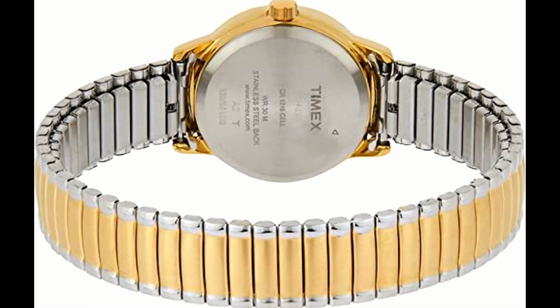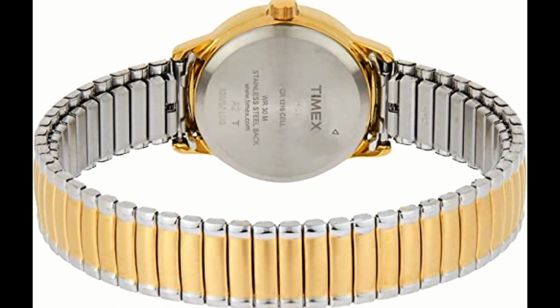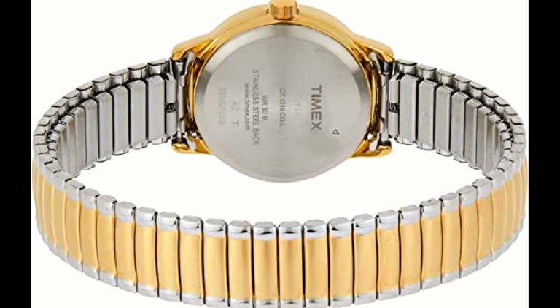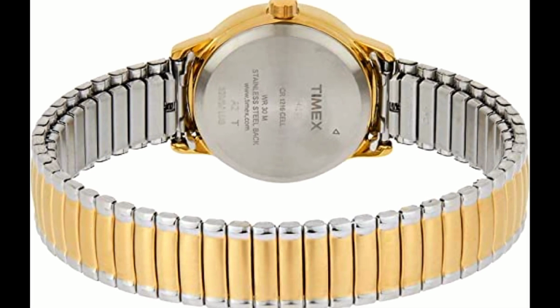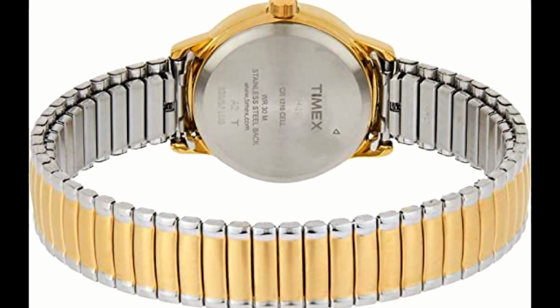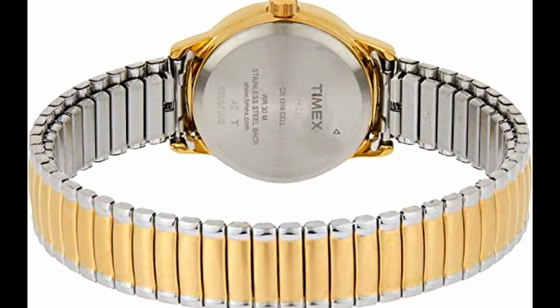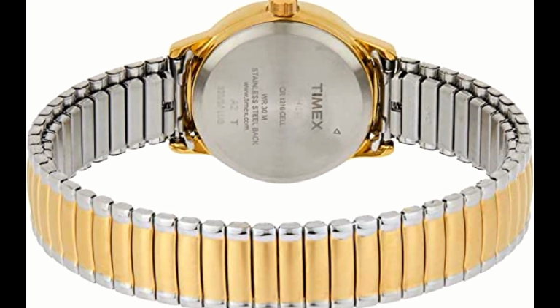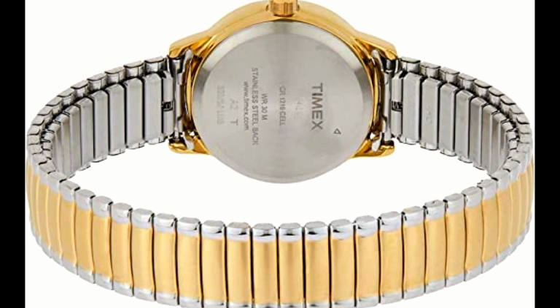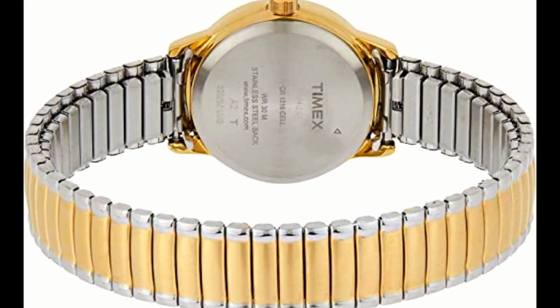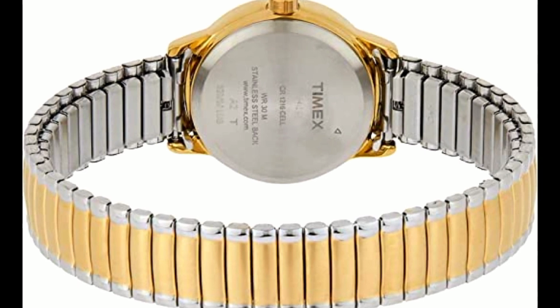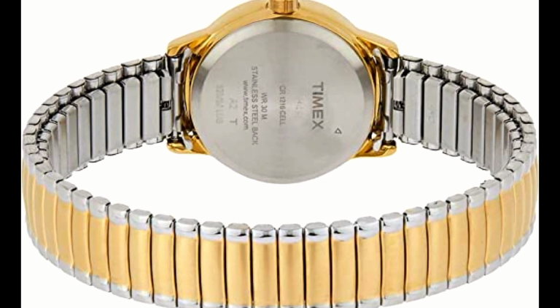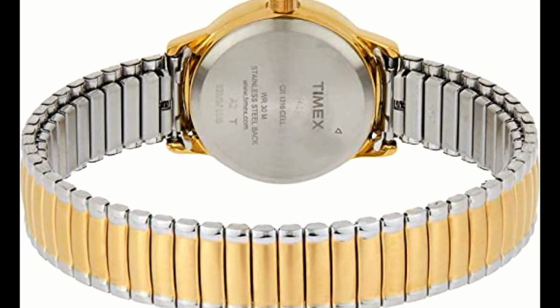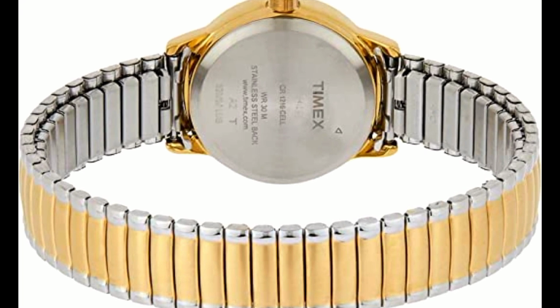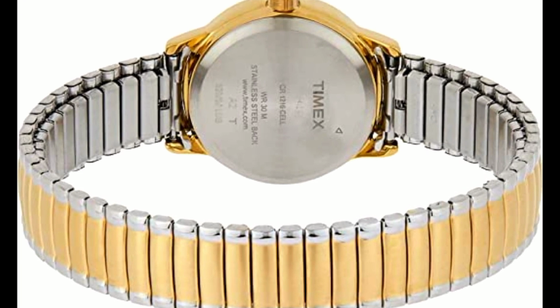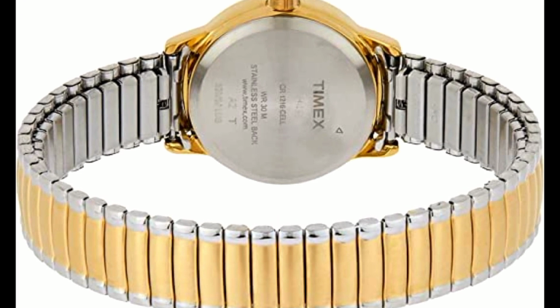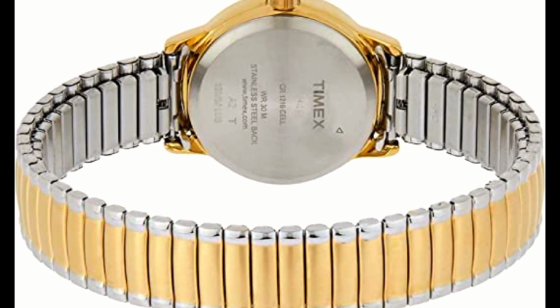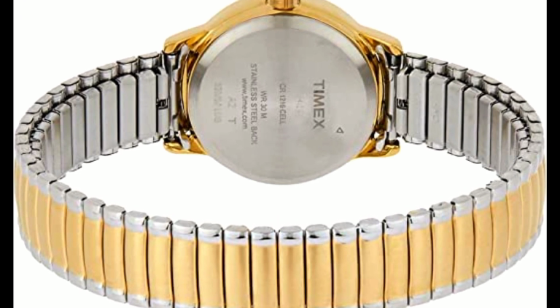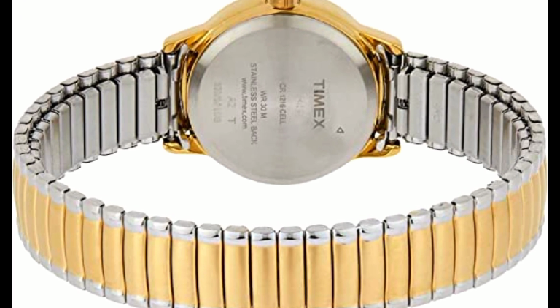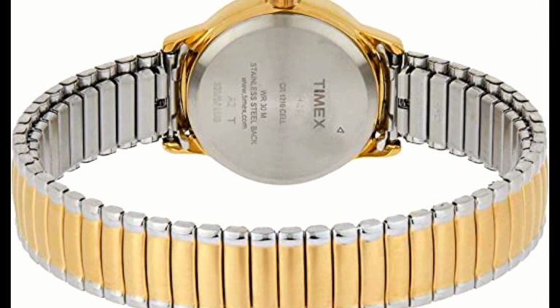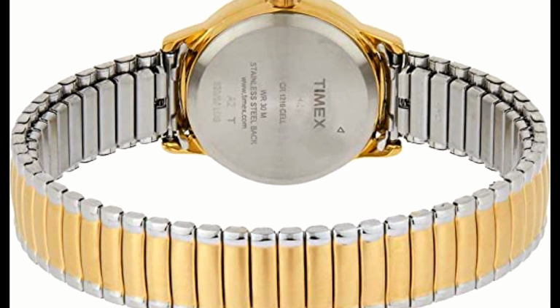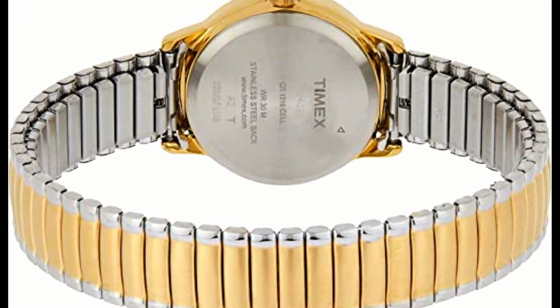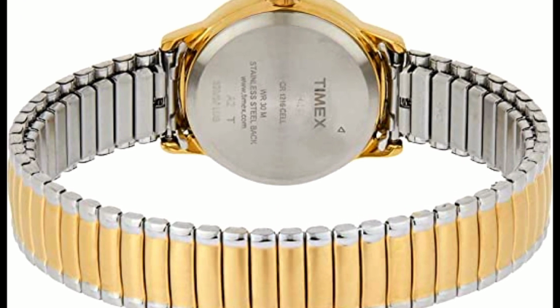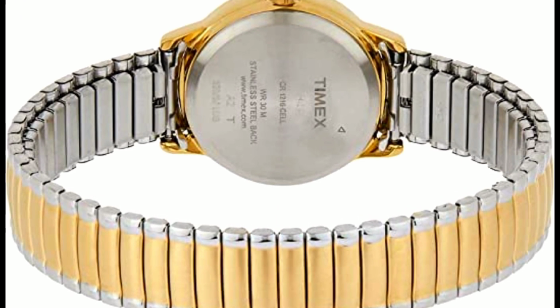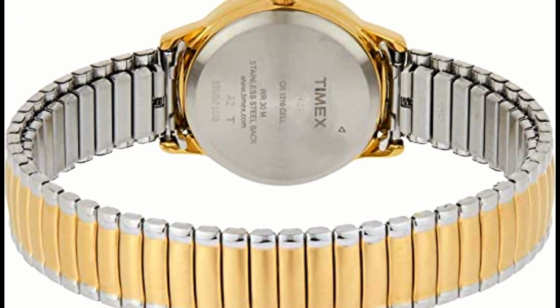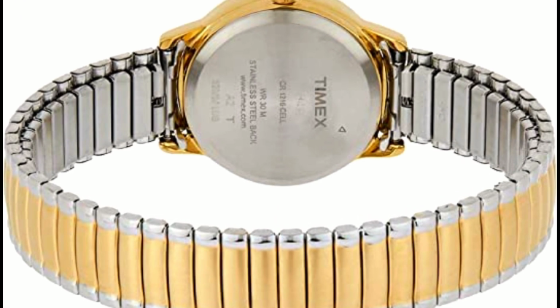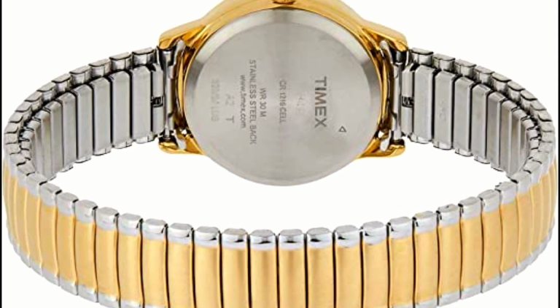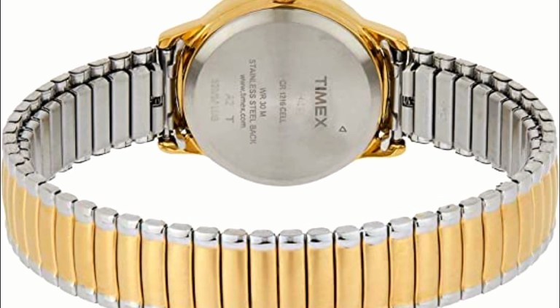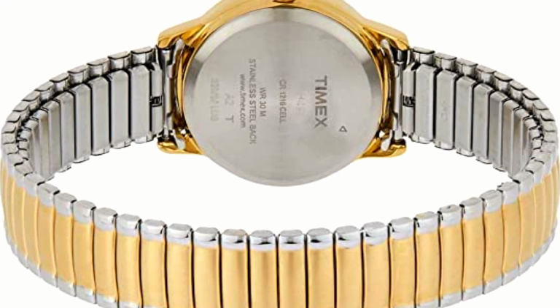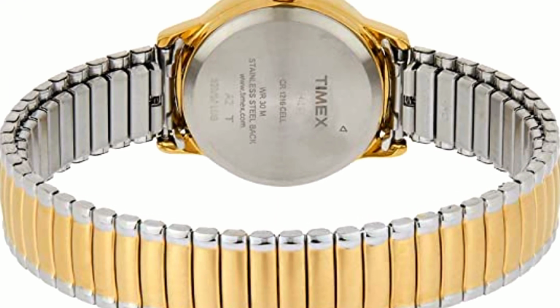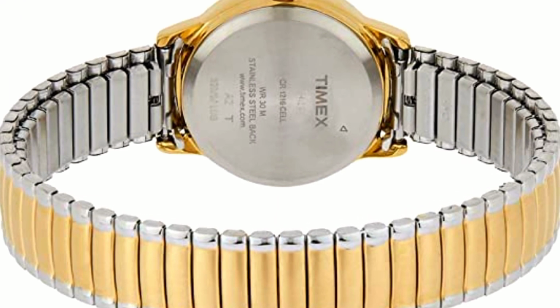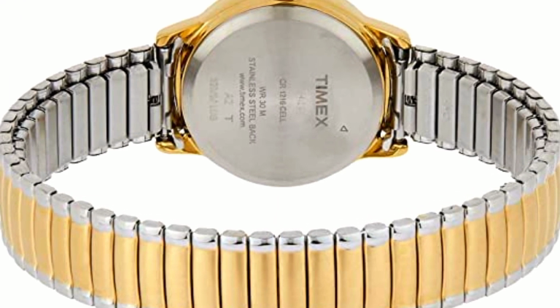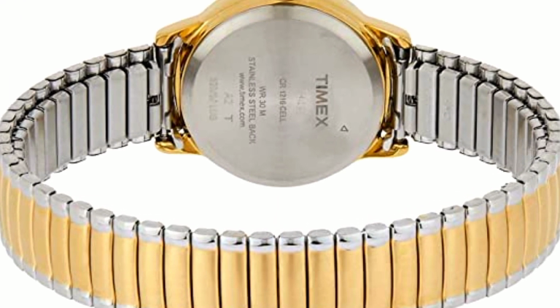Easy-to-read dial. True to its name, easy-to-read numbers are balanced with the clean dial design.